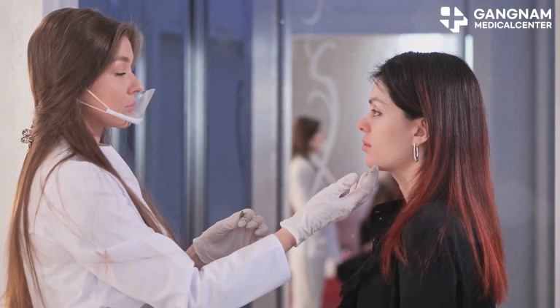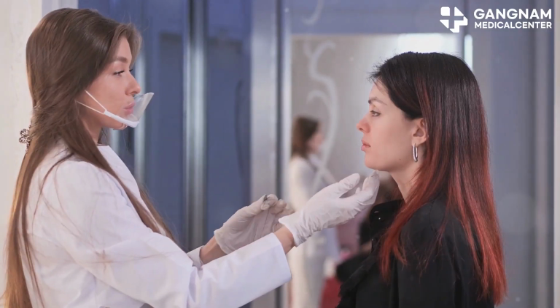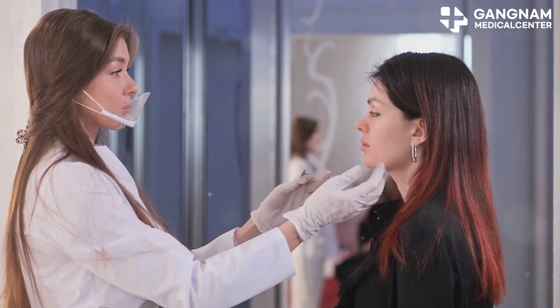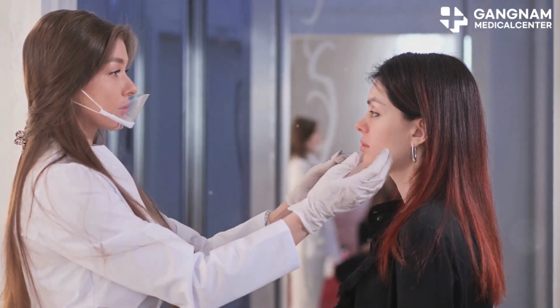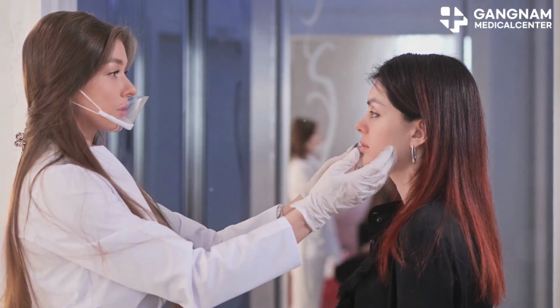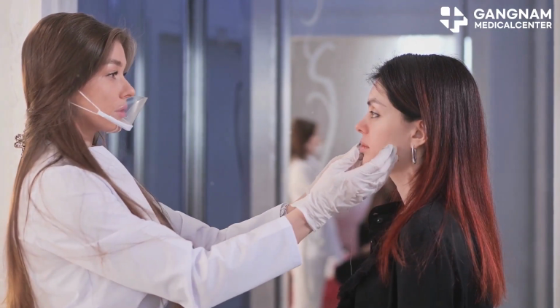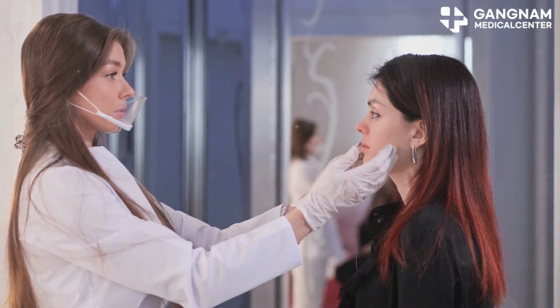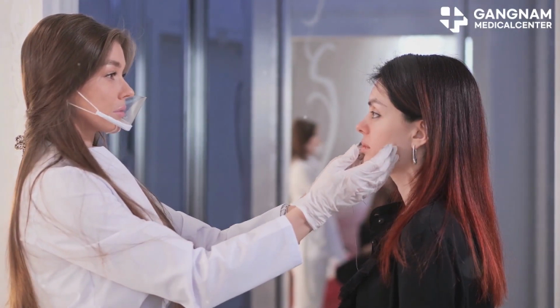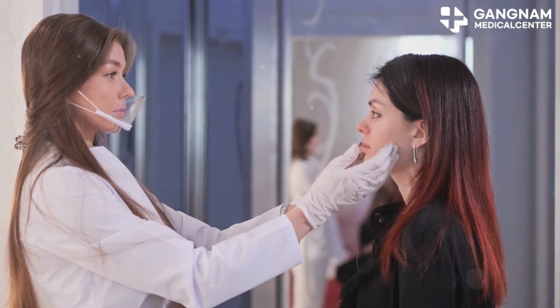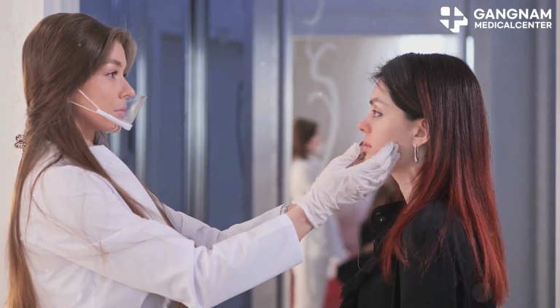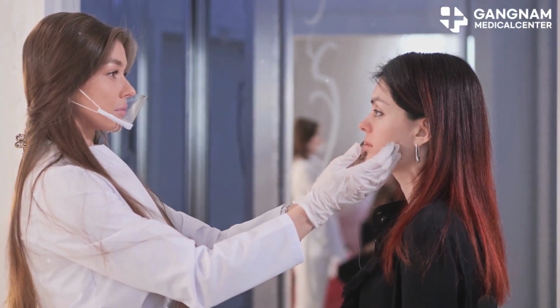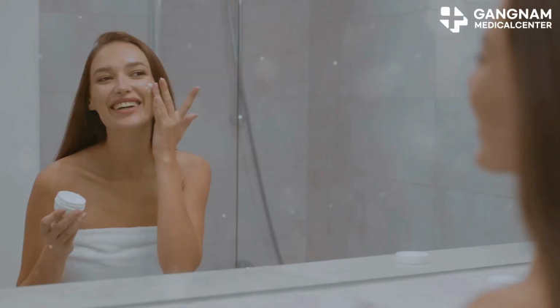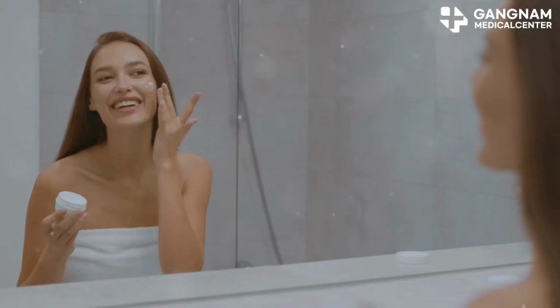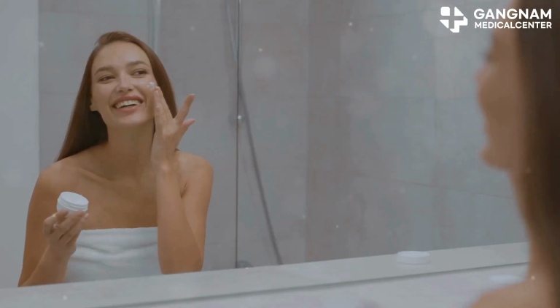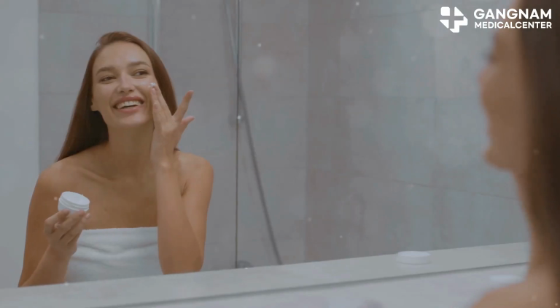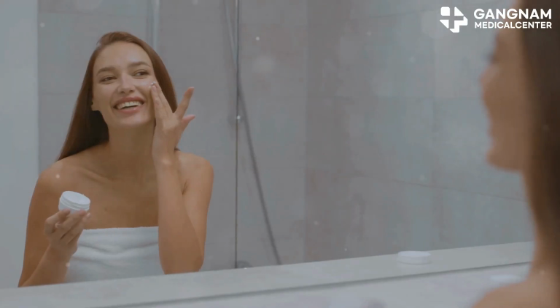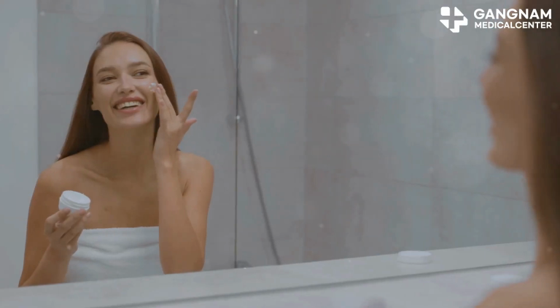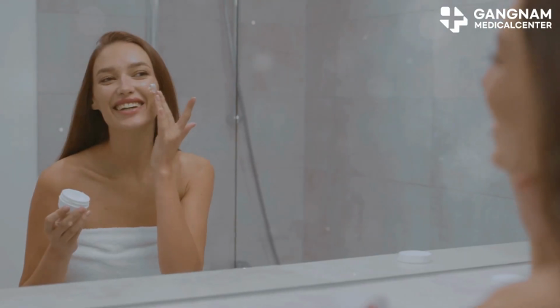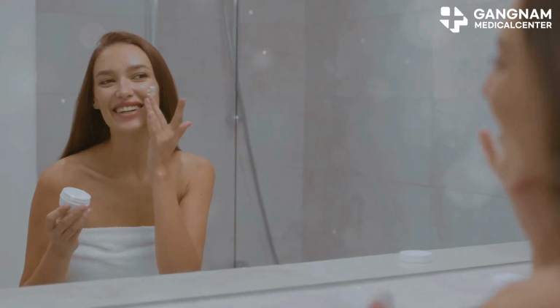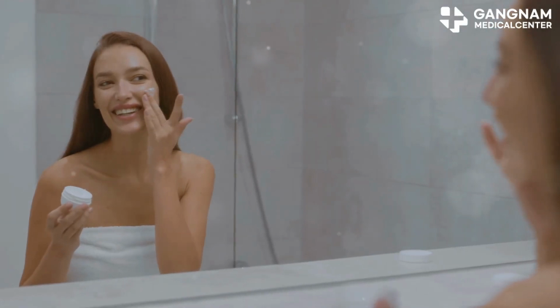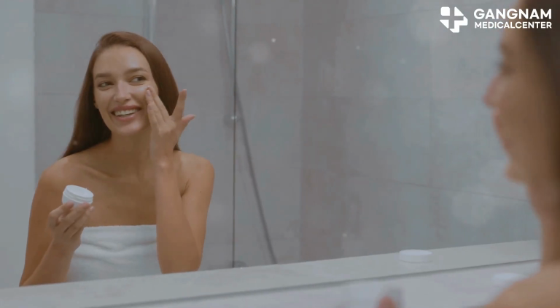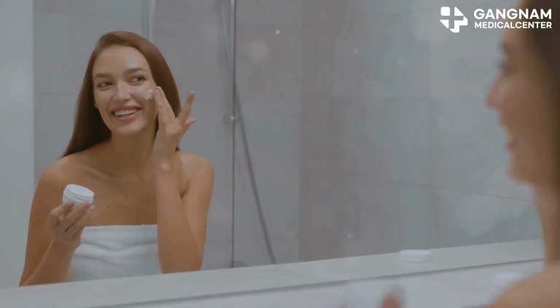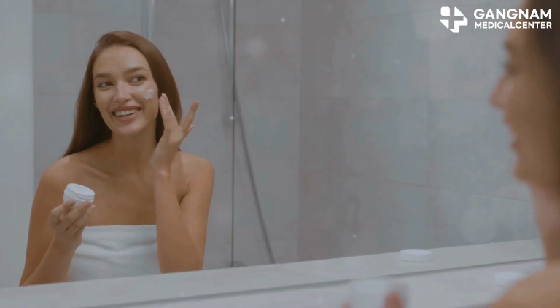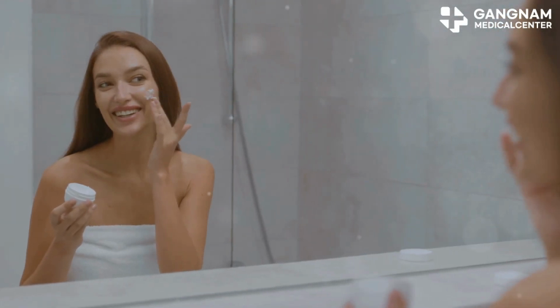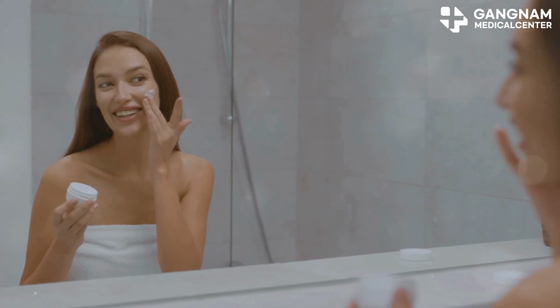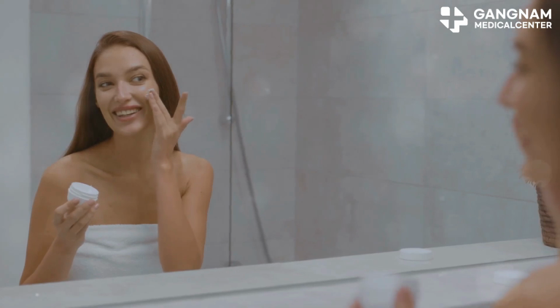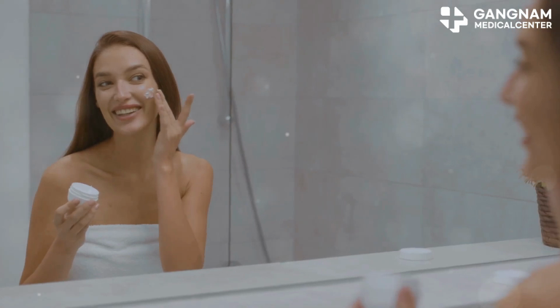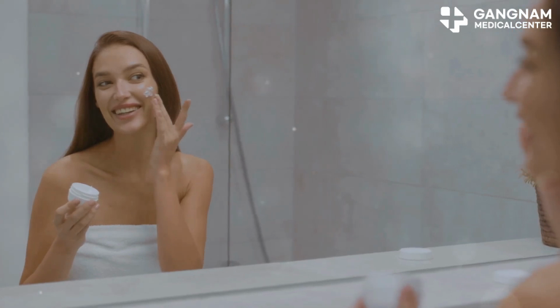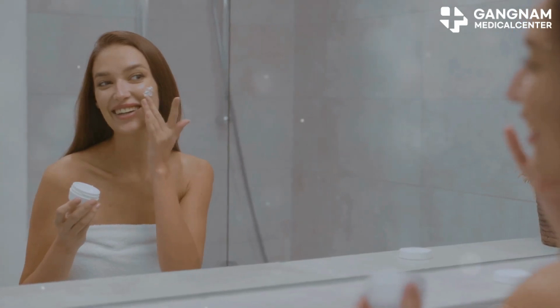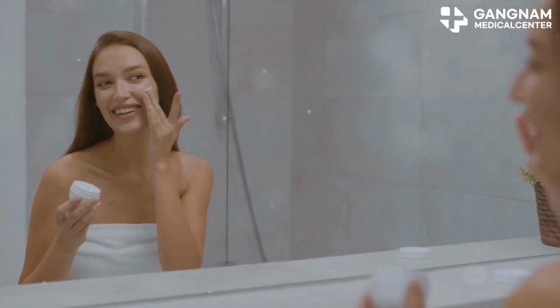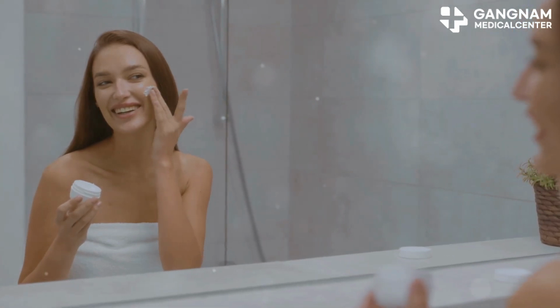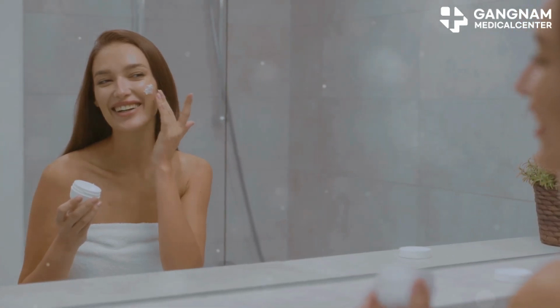Consult a dermatologist to discuss your skin goals and get a tailored treatment plan. Then cleanse your skin thoroughly, using a soothing toner or essence to prep.